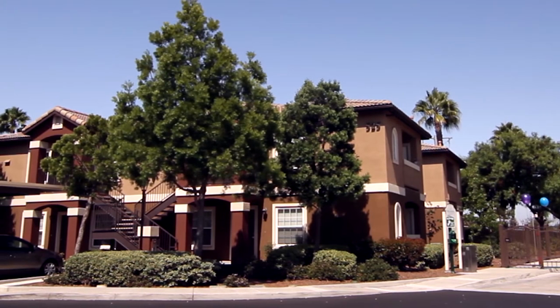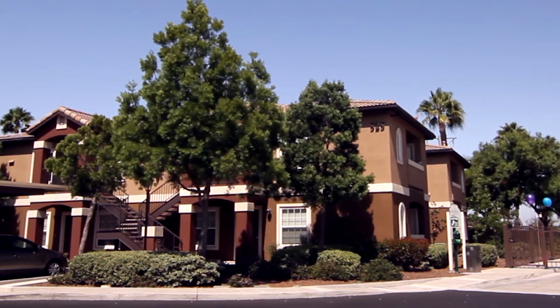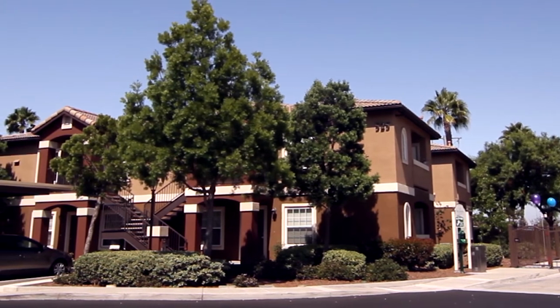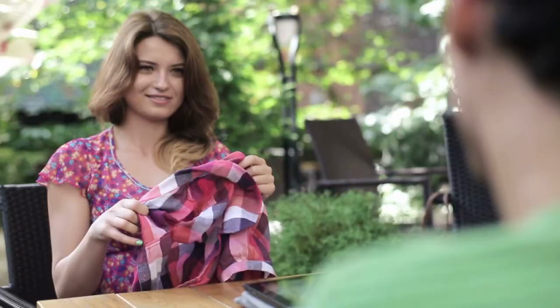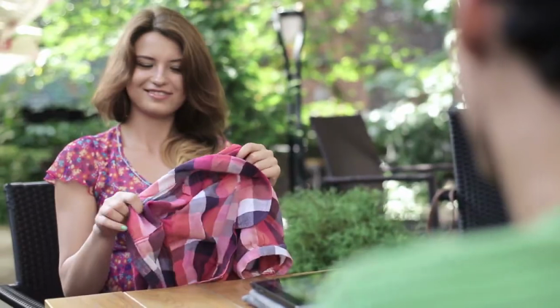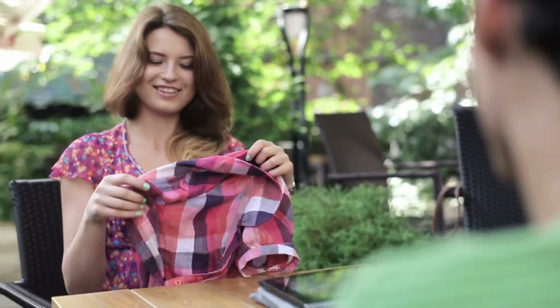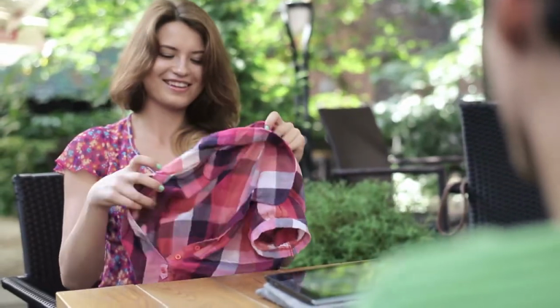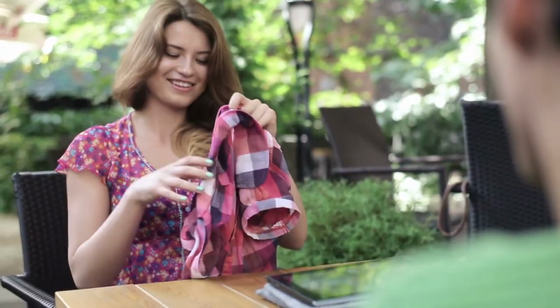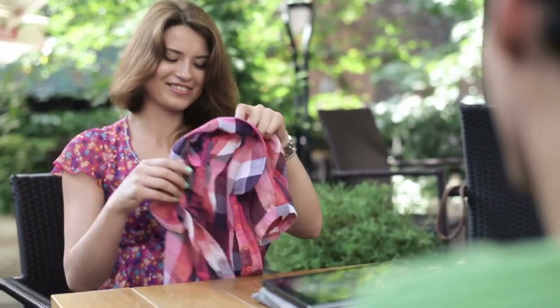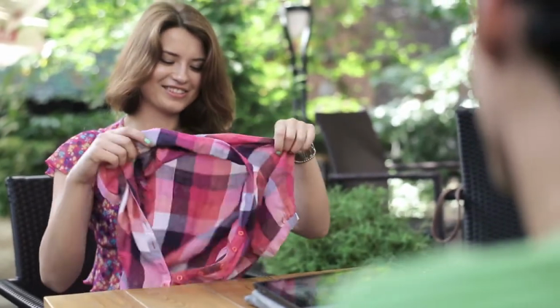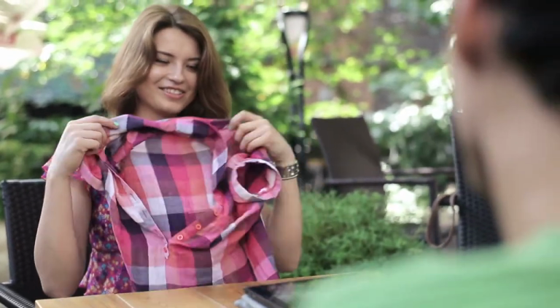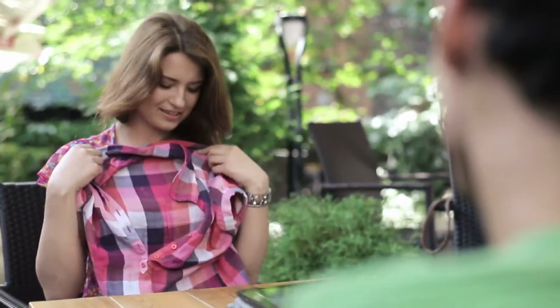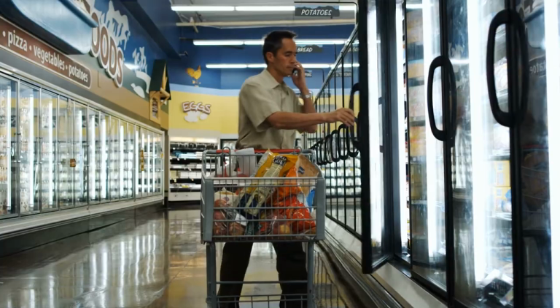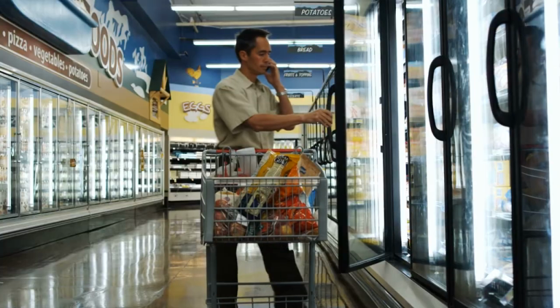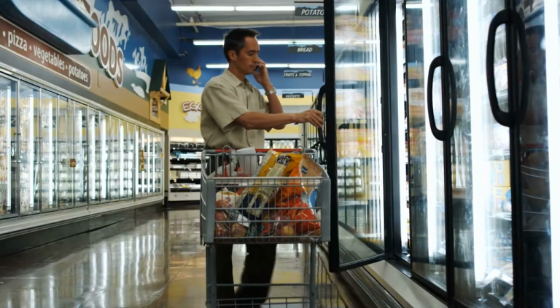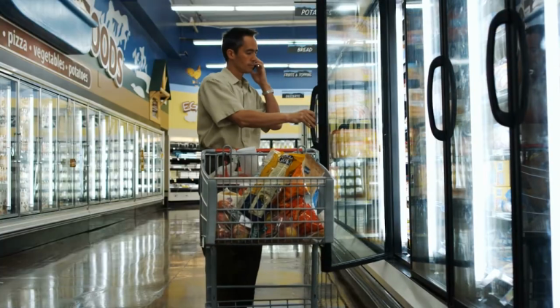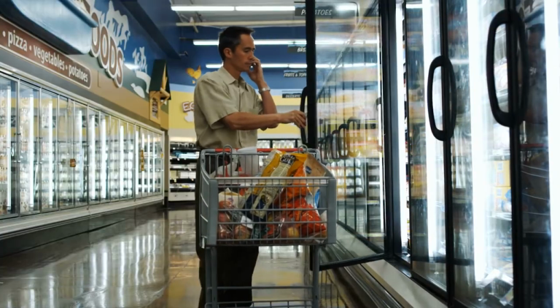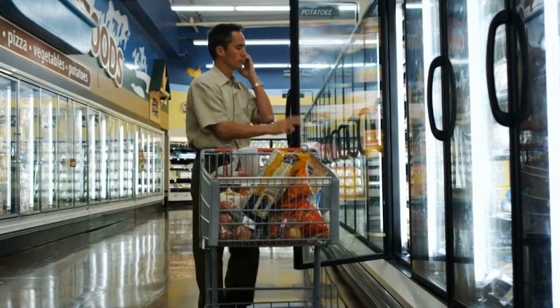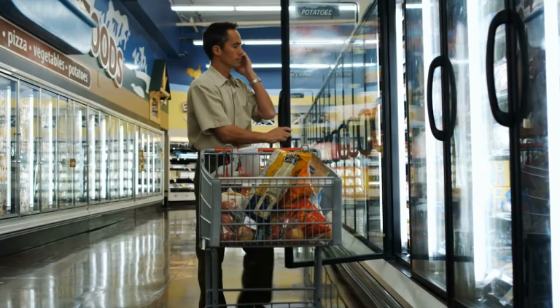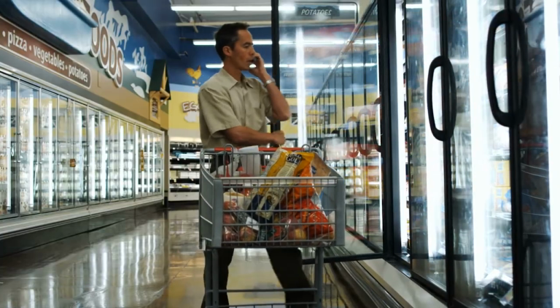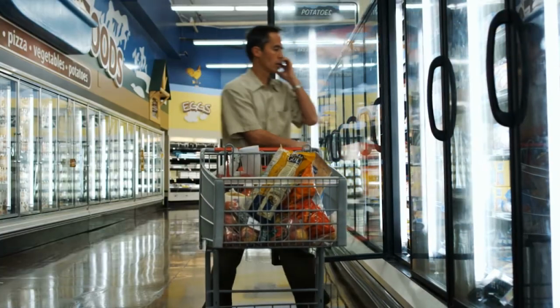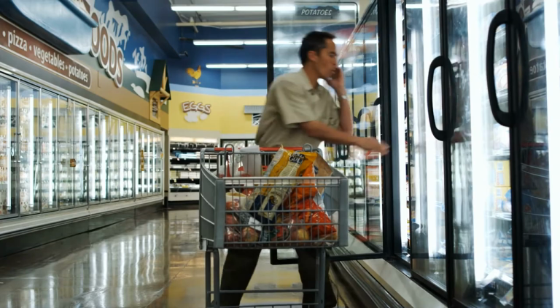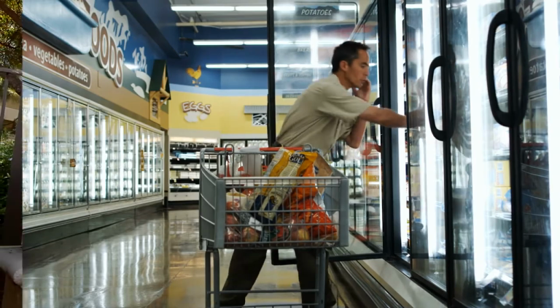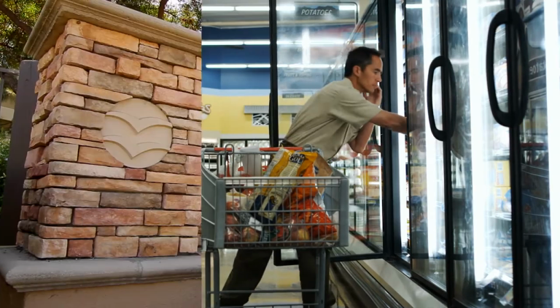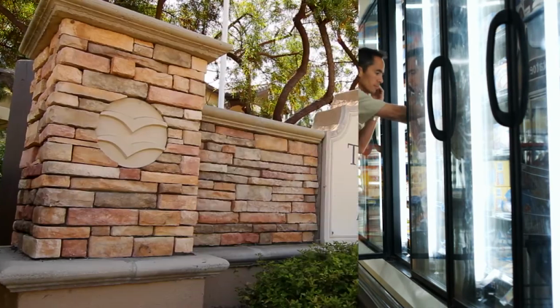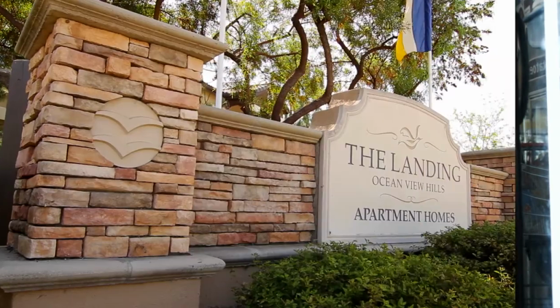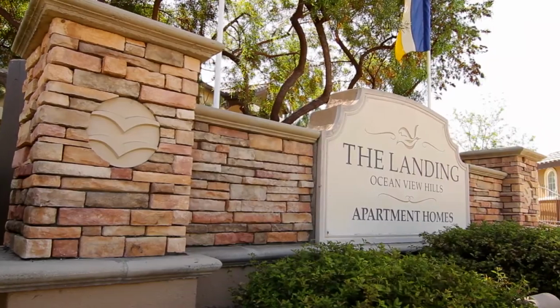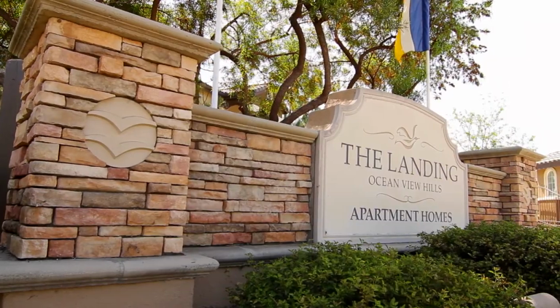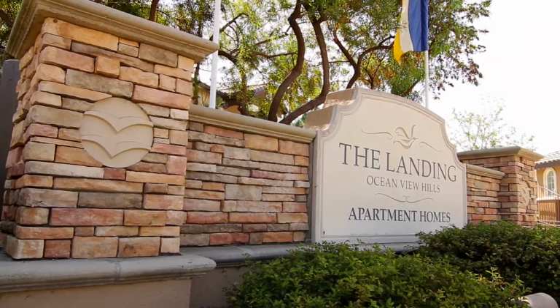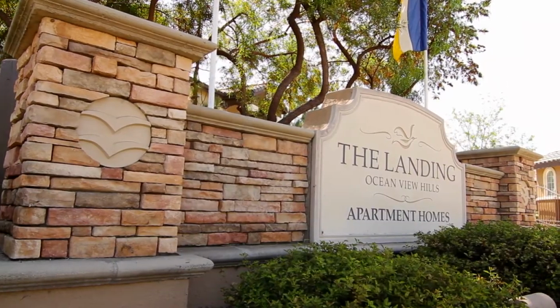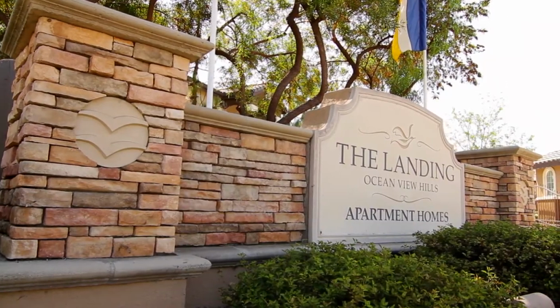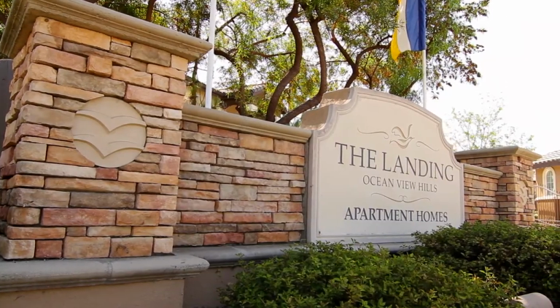Our excellent location makes it easy to hop on the freeway to get downtown, or you can shop and dine in our neighborhood and run your errands just minutes away. Call today and make the move to The Landing.